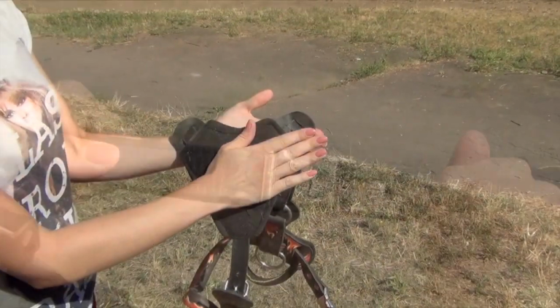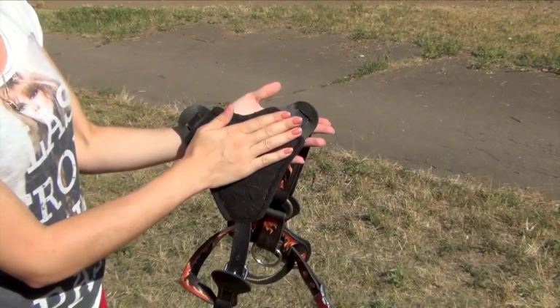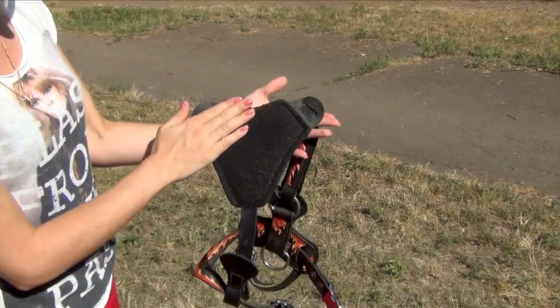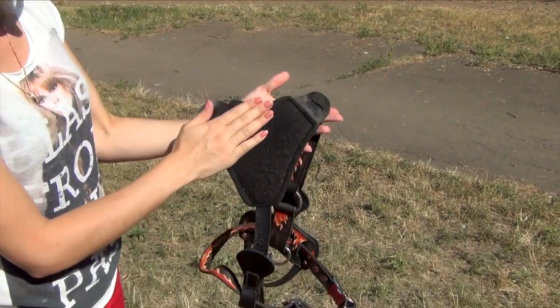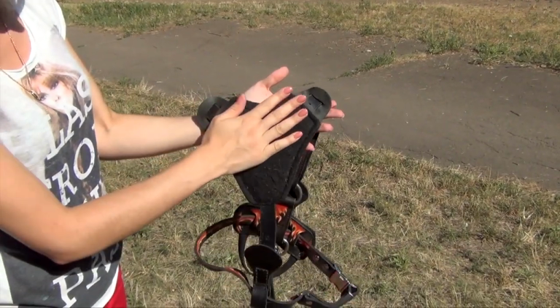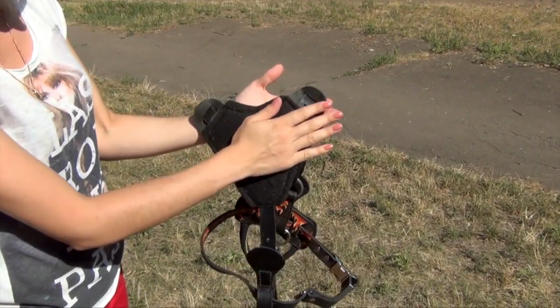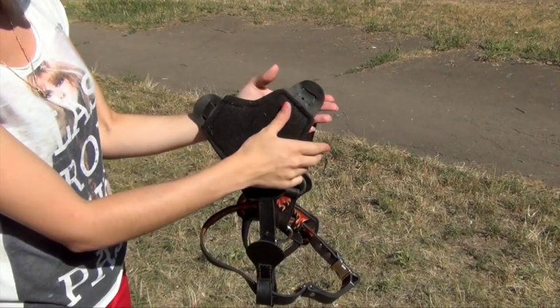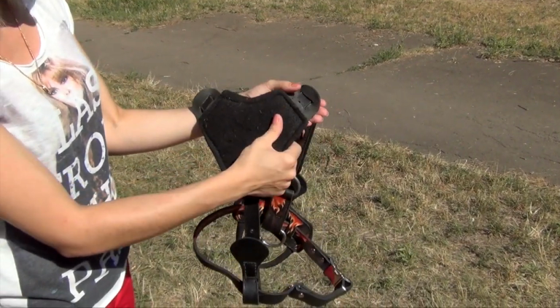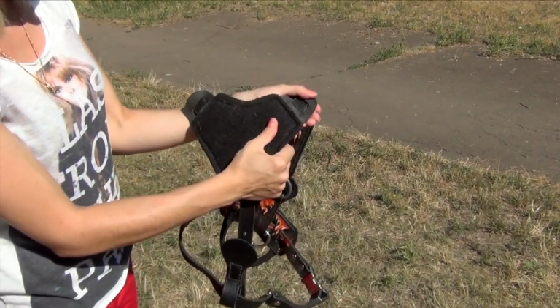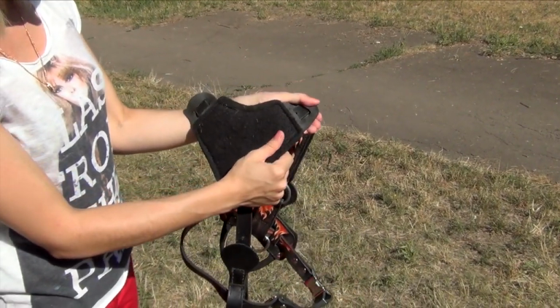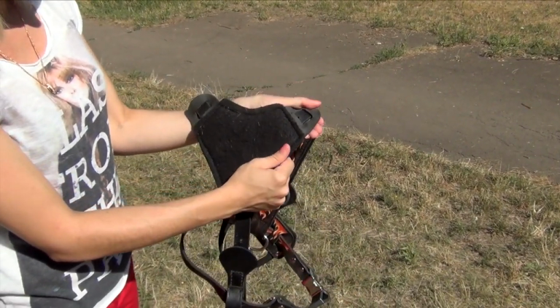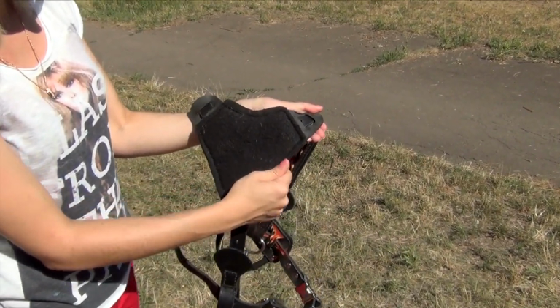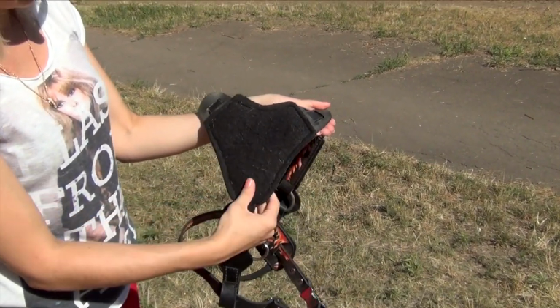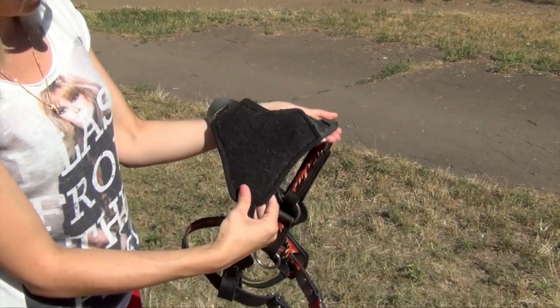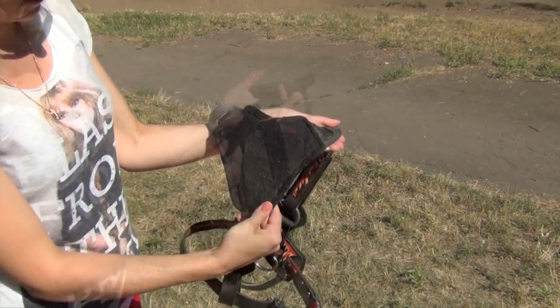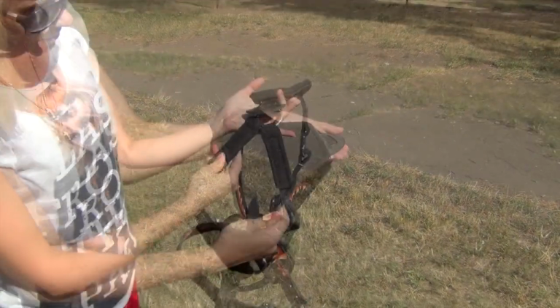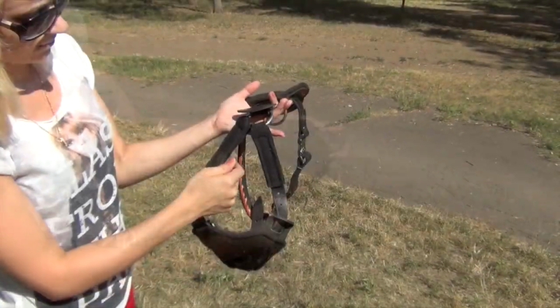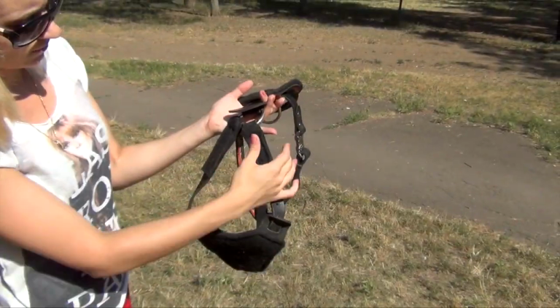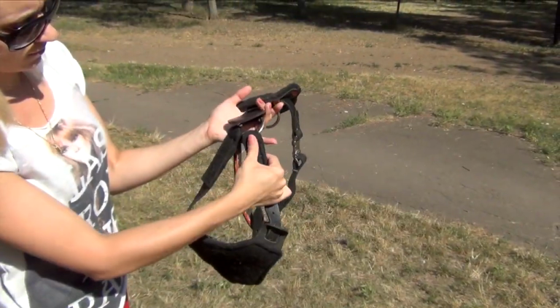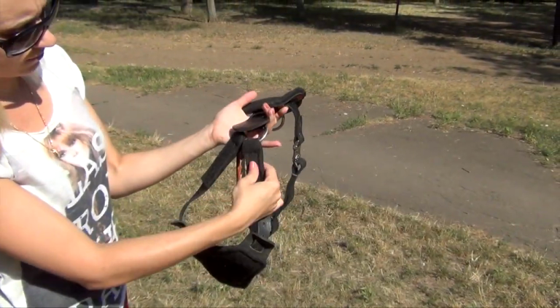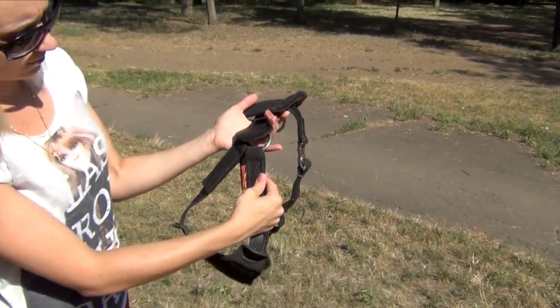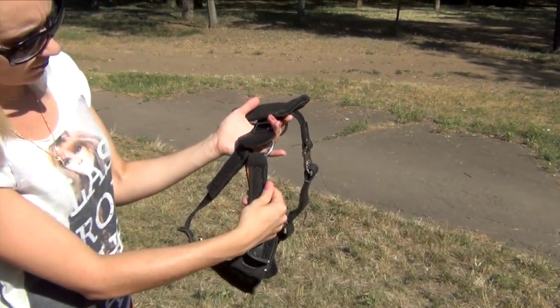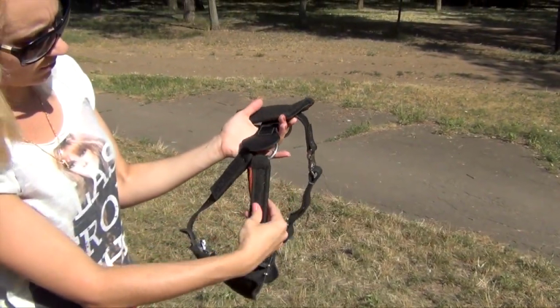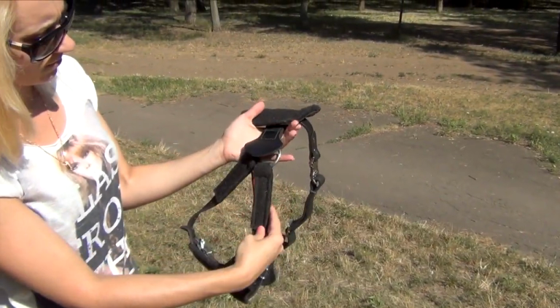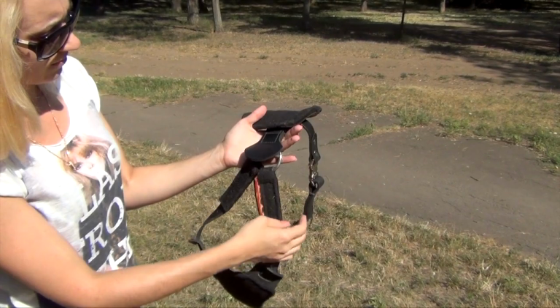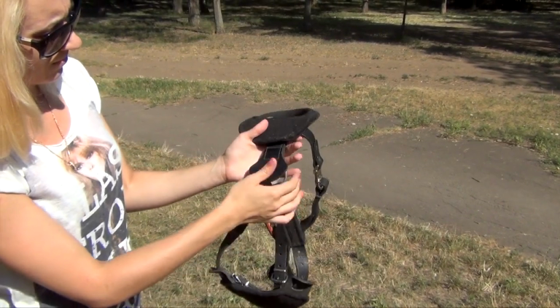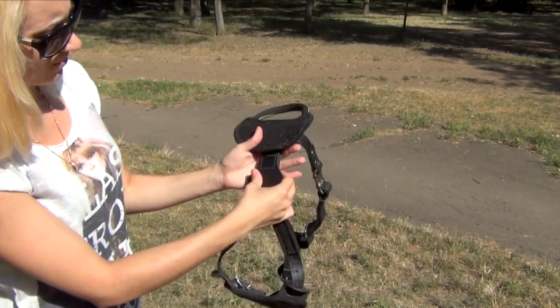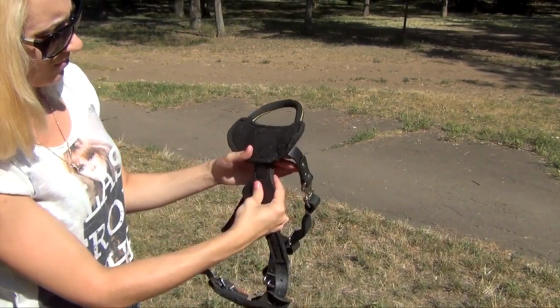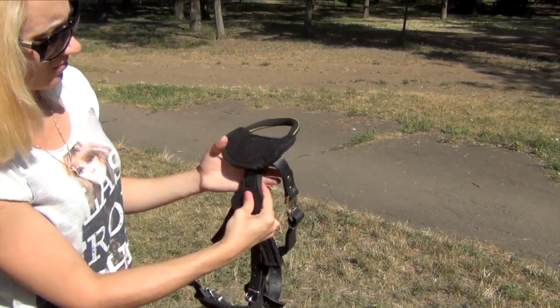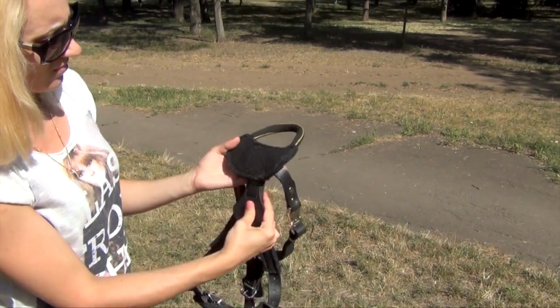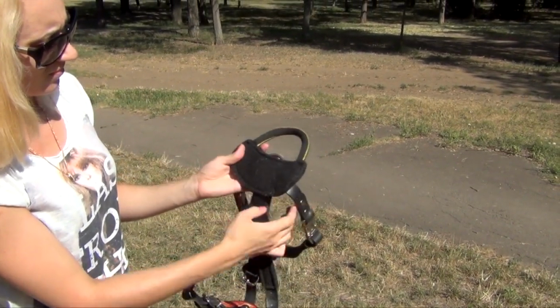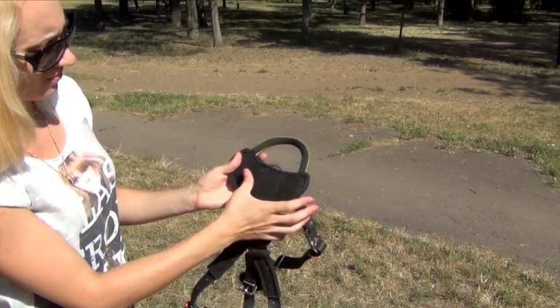Your dog will forget about rubbing or other unpleasant feelings, as the back and chest plates are padded with soft material.